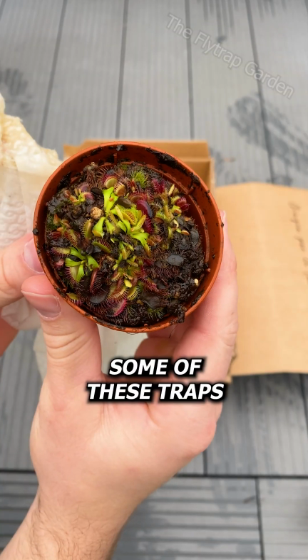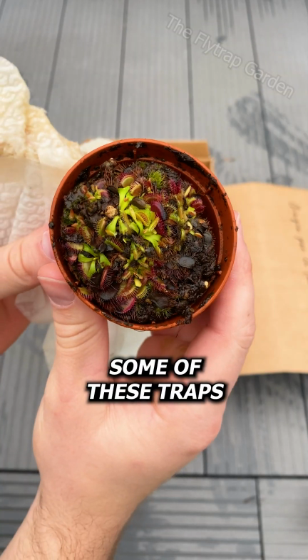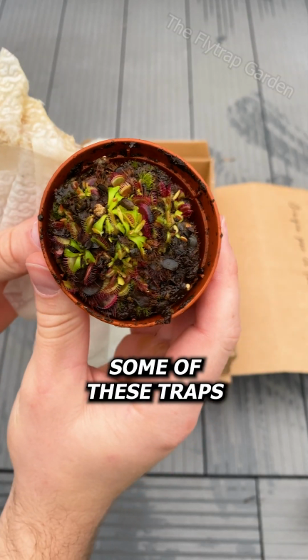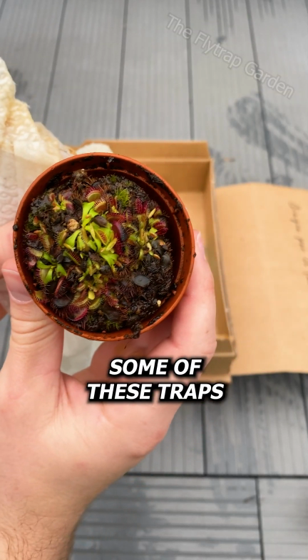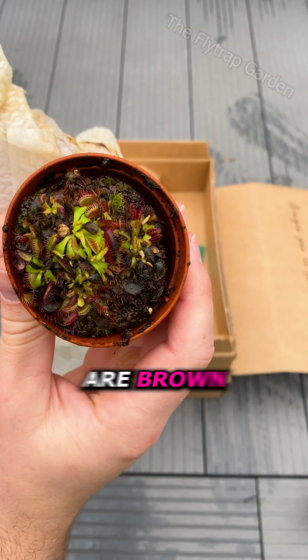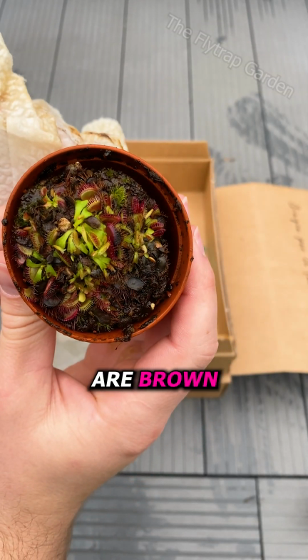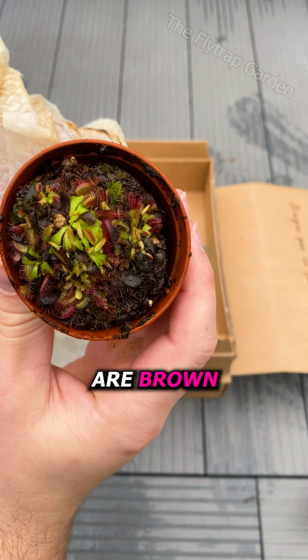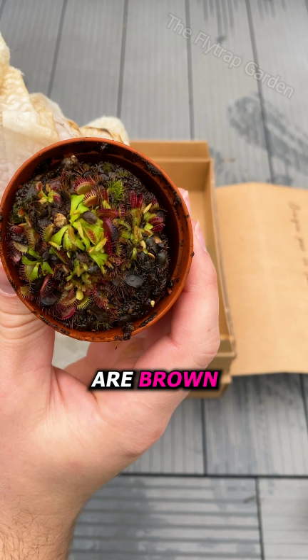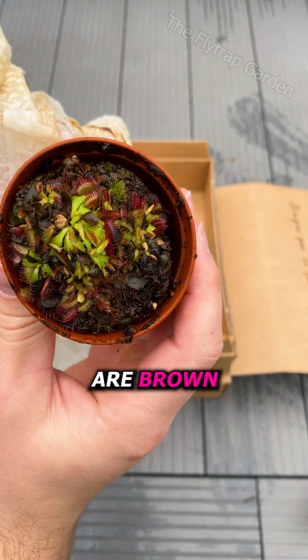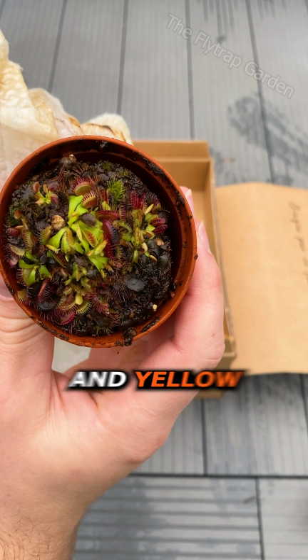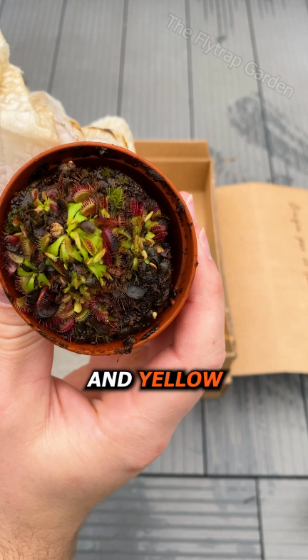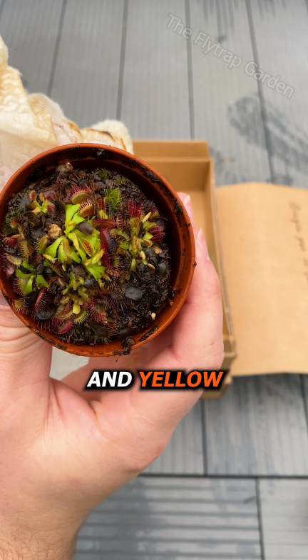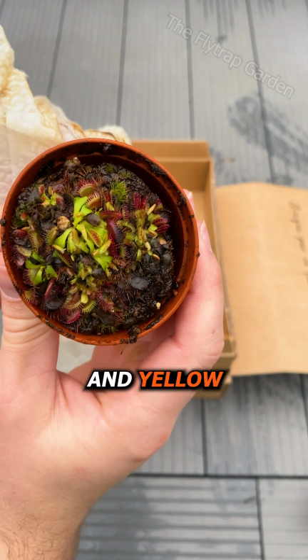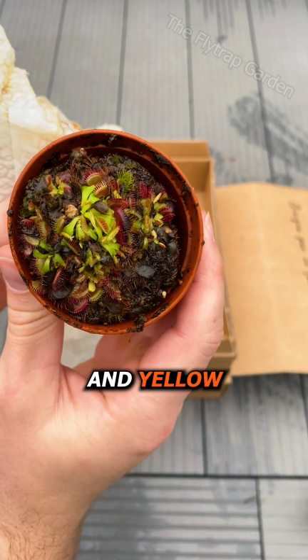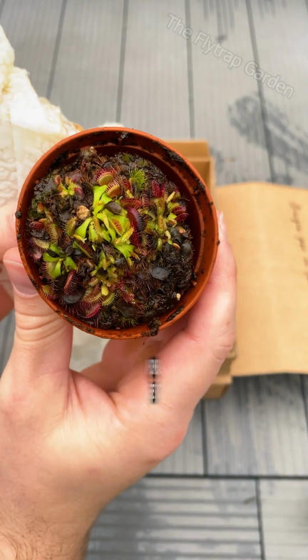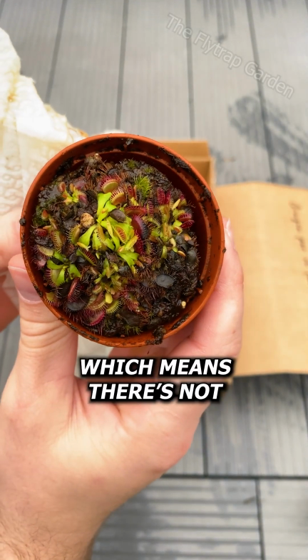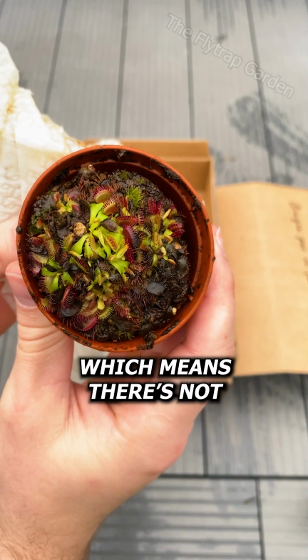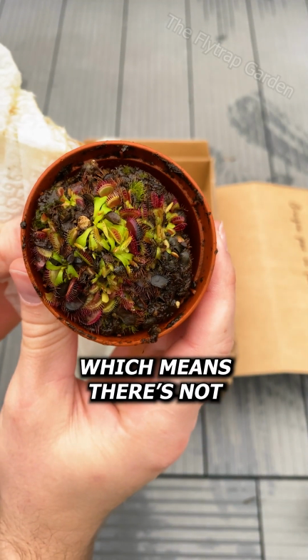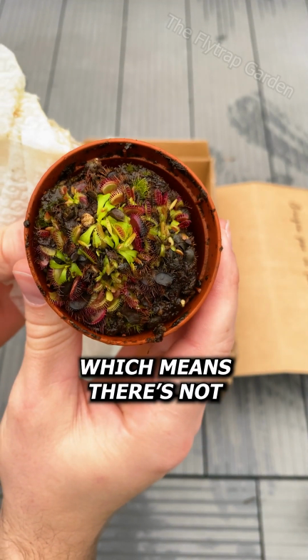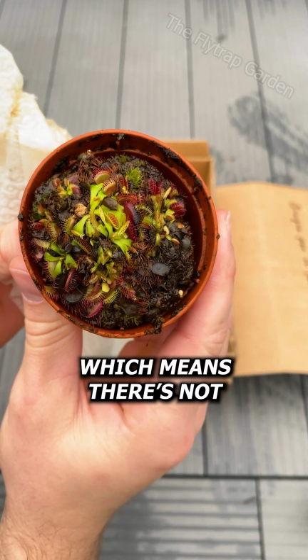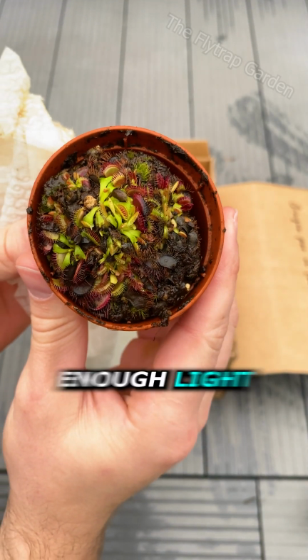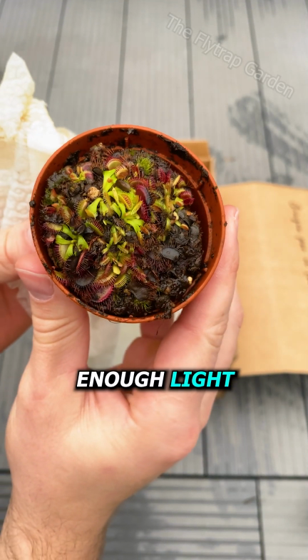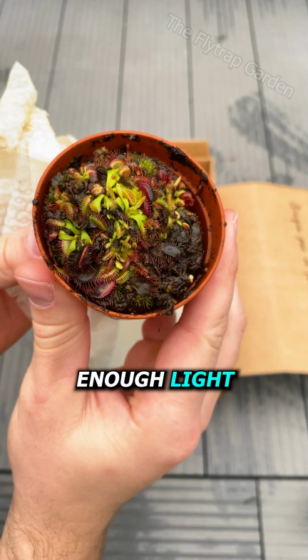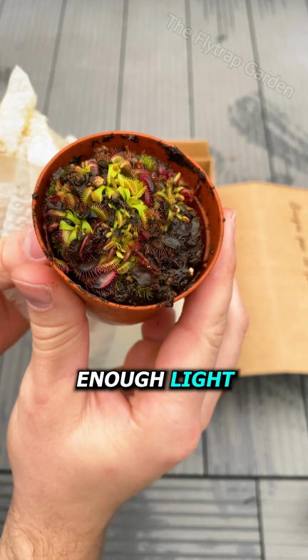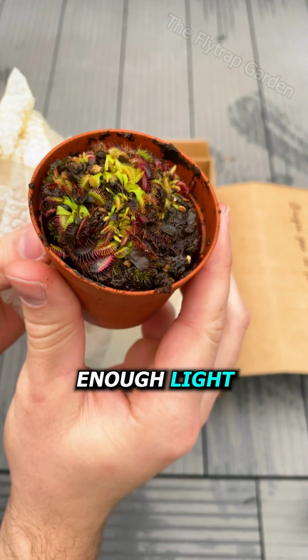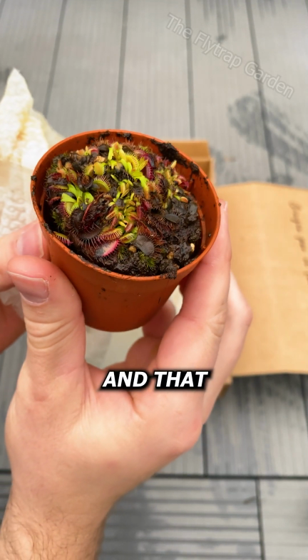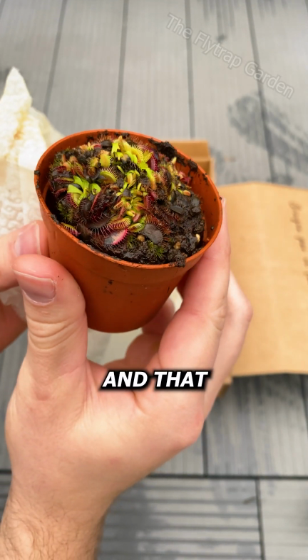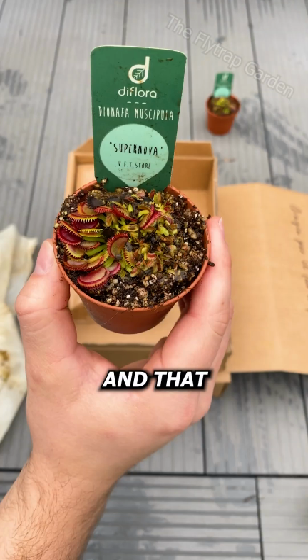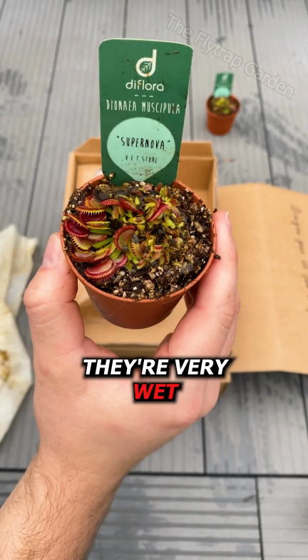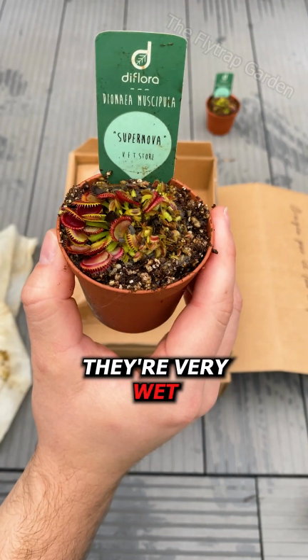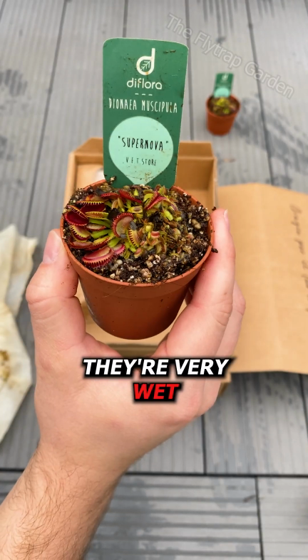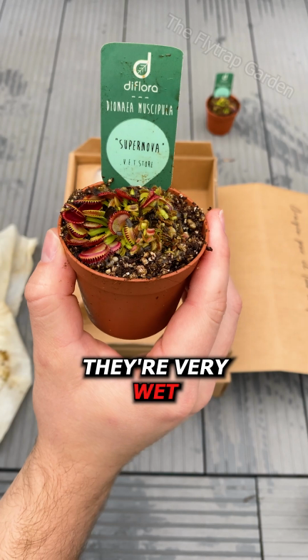As you can see, some of these traps are brown and yellow, which means there's not enough light and that they're very wet.